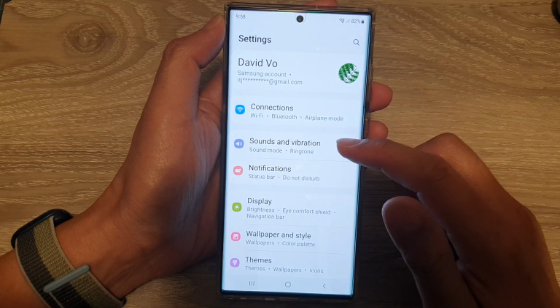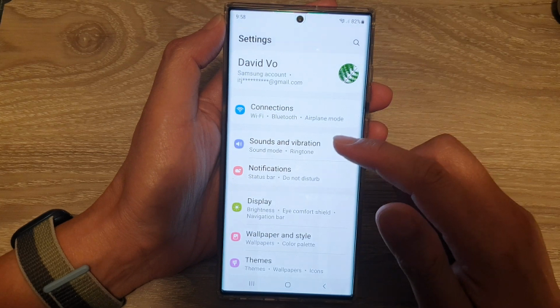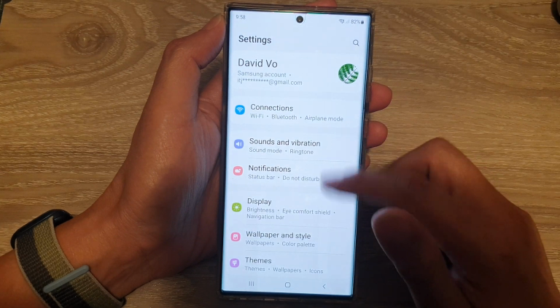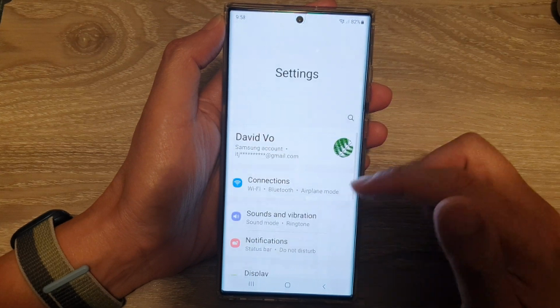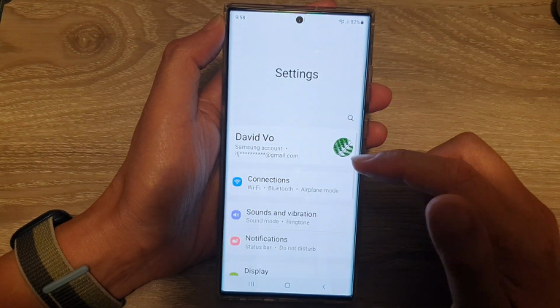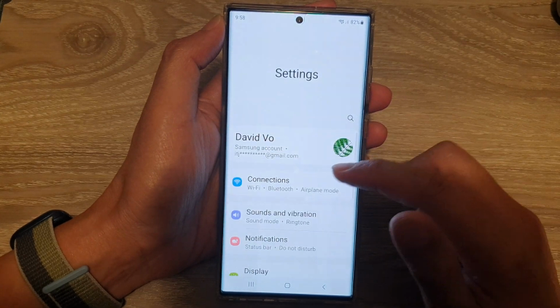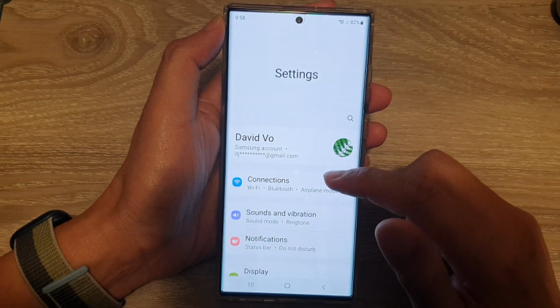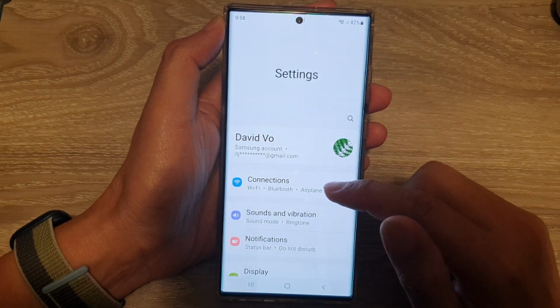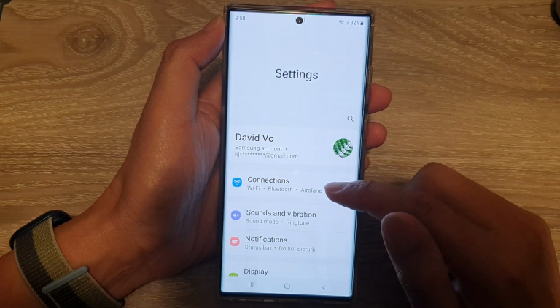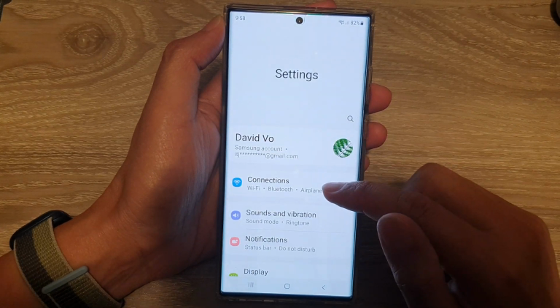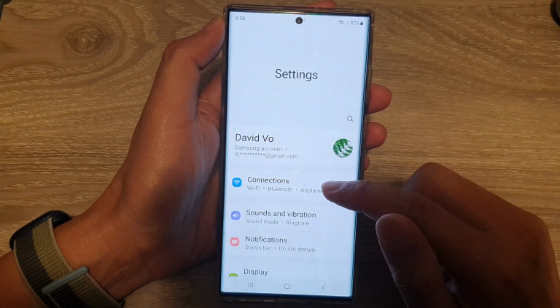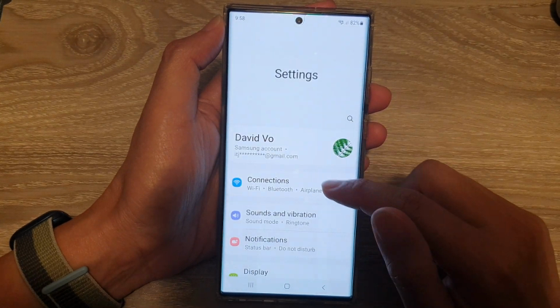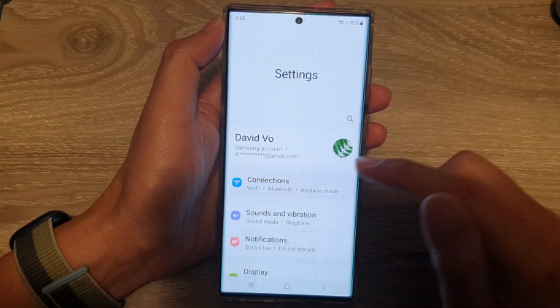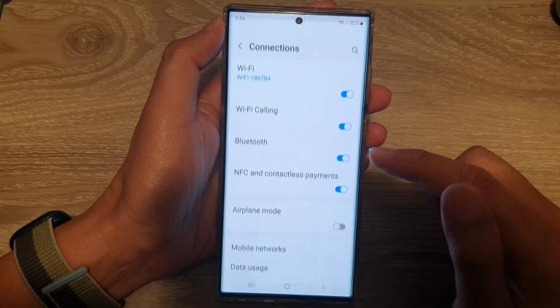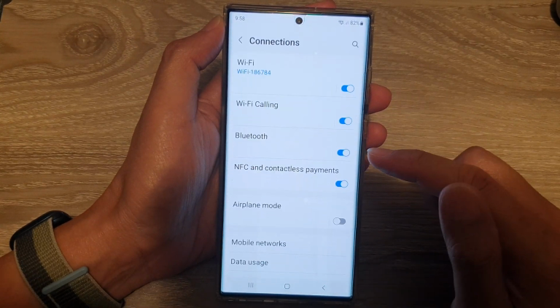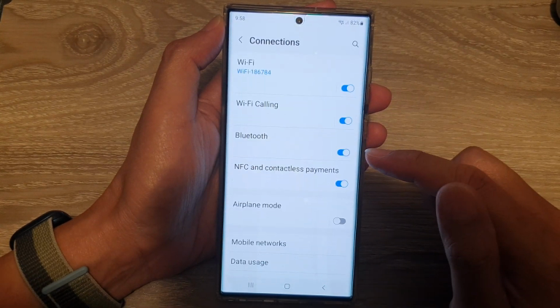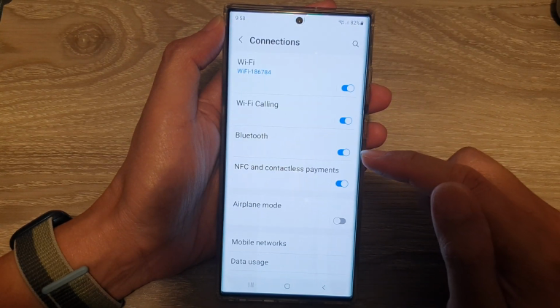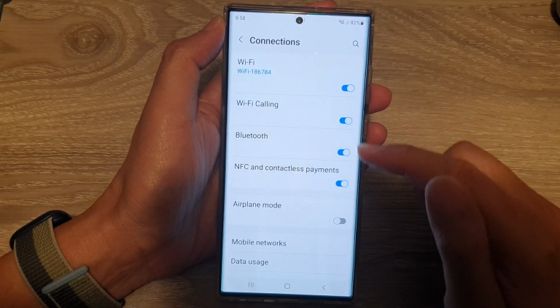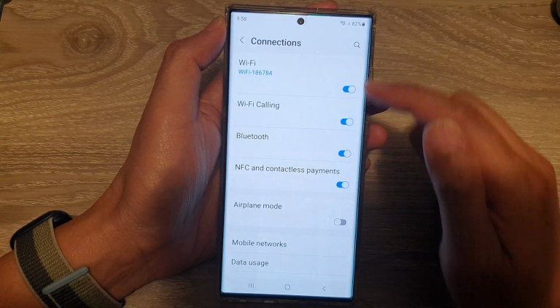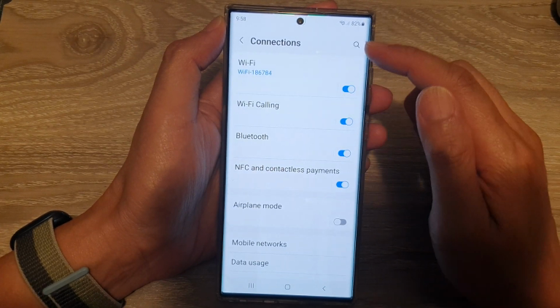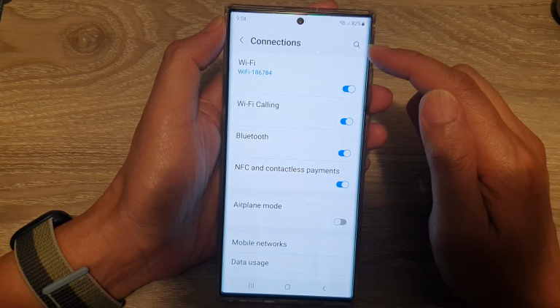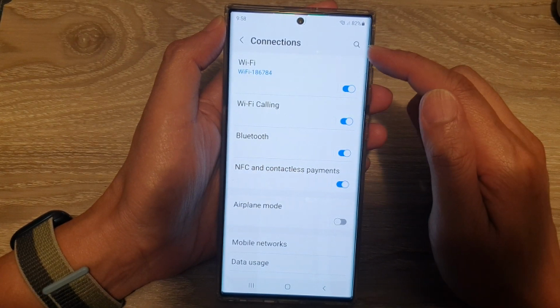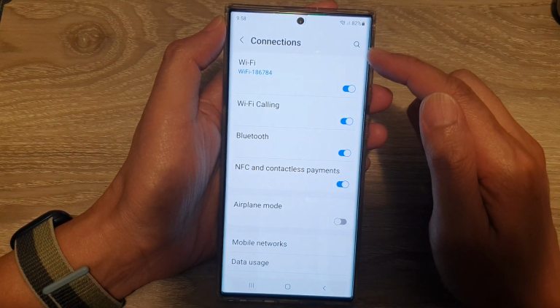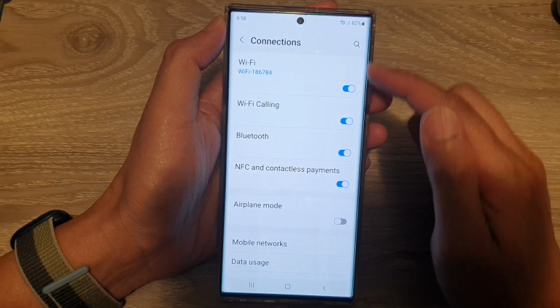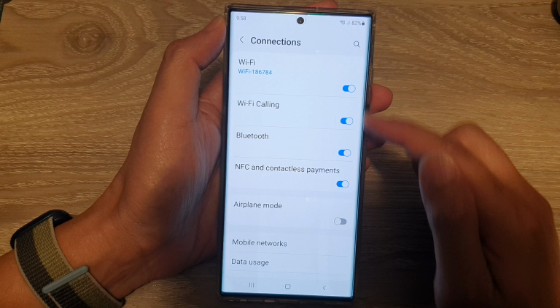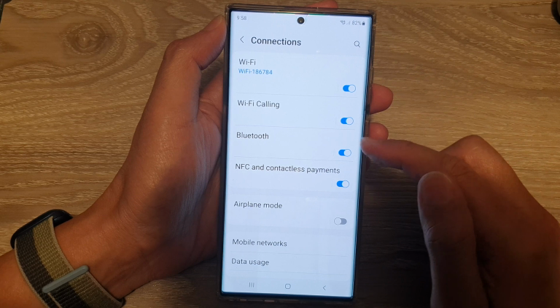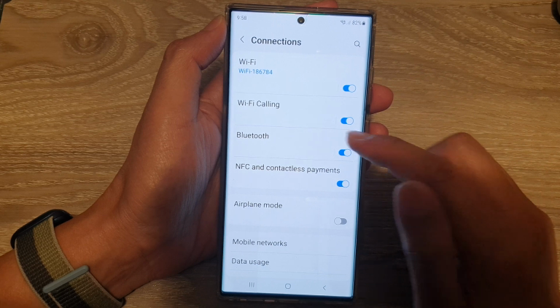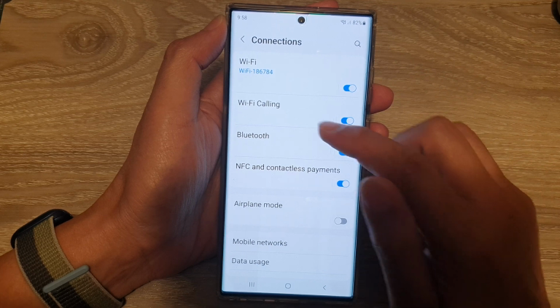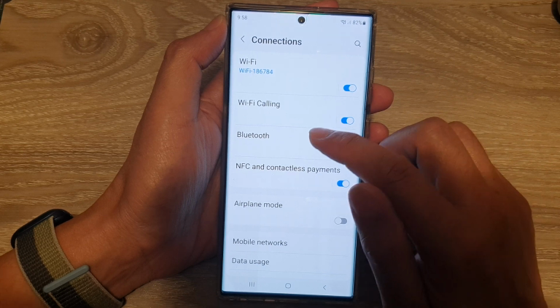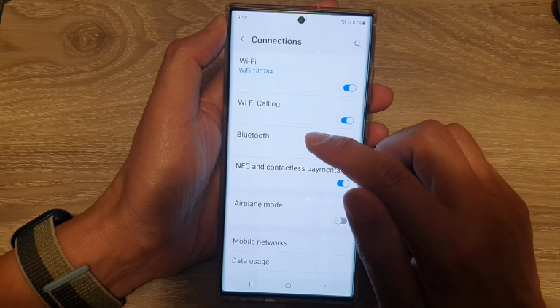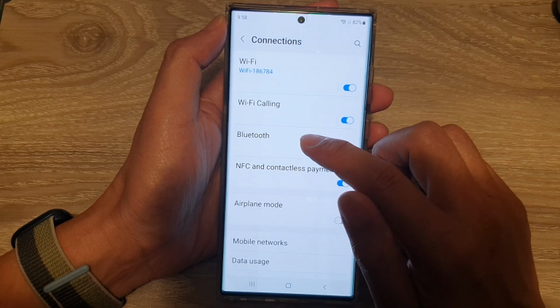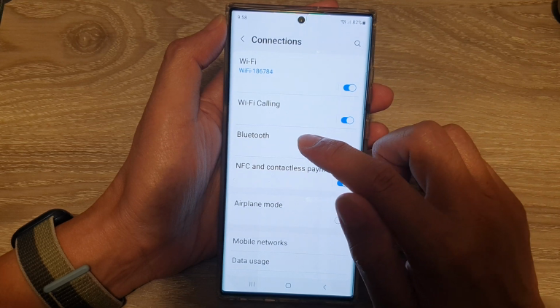In settings, tap on Connections. And in Connections, go down and tap on Bluetooth.